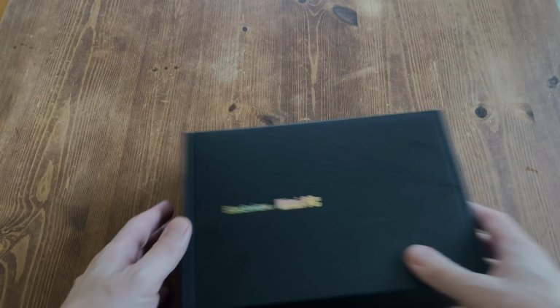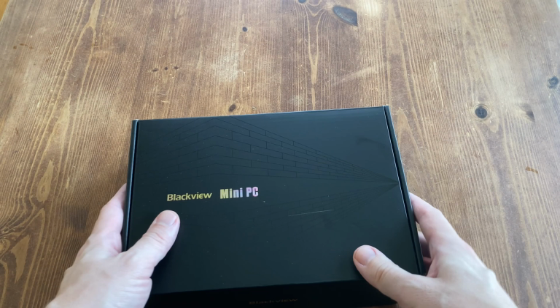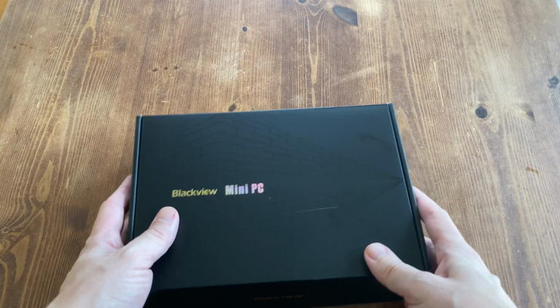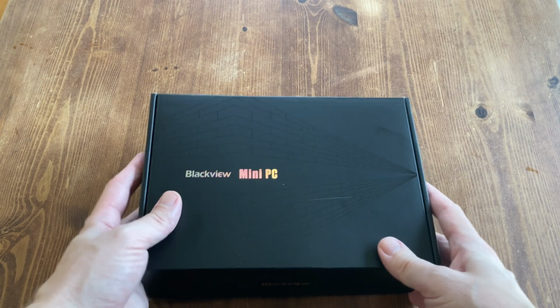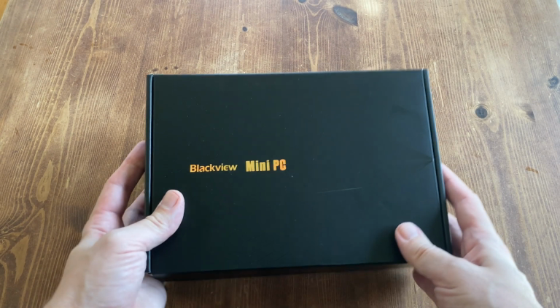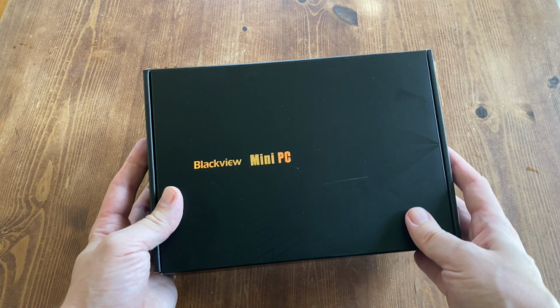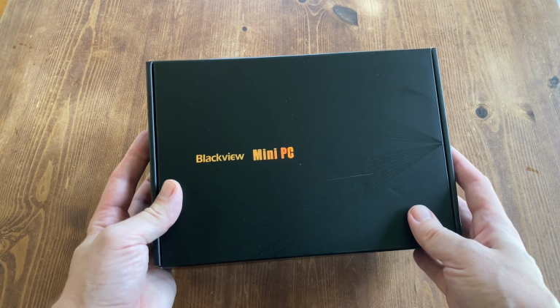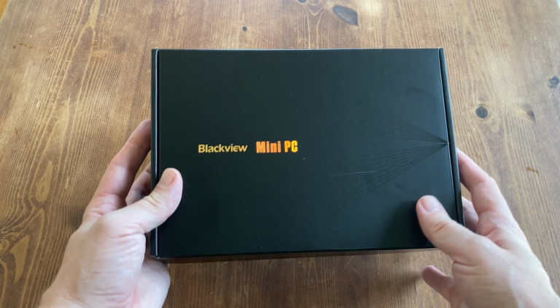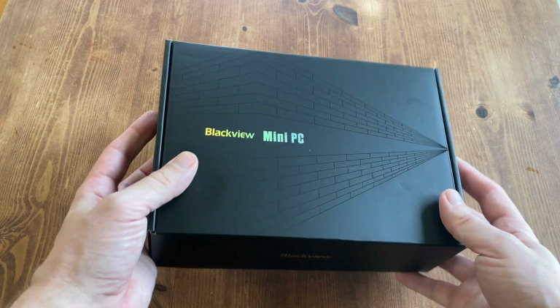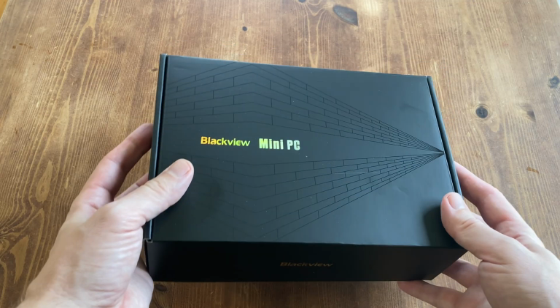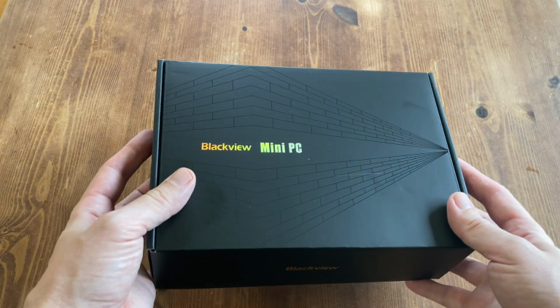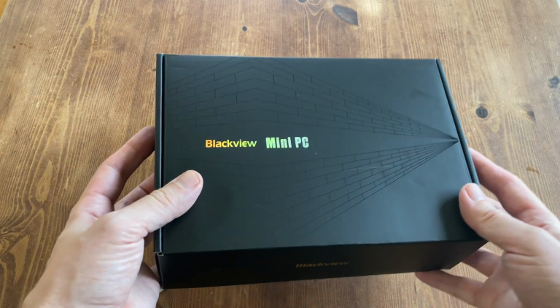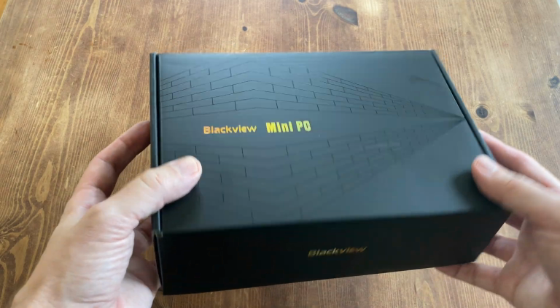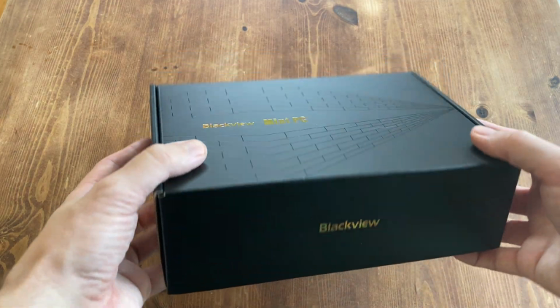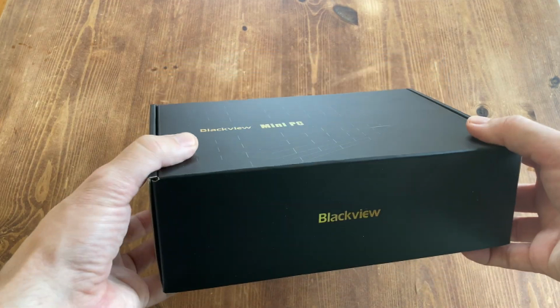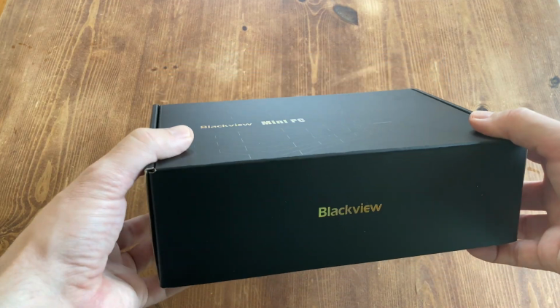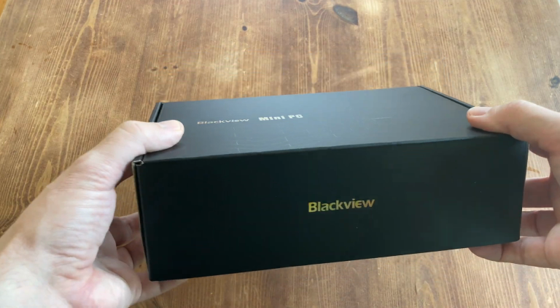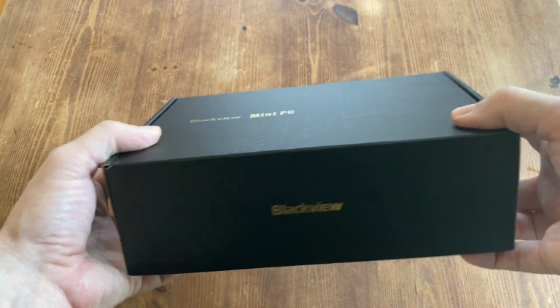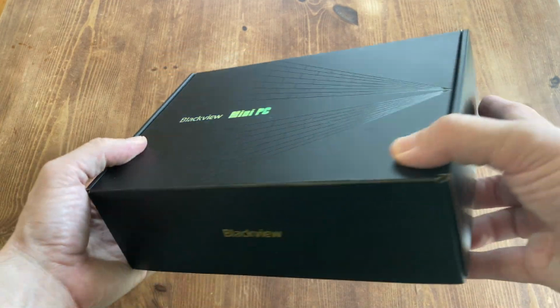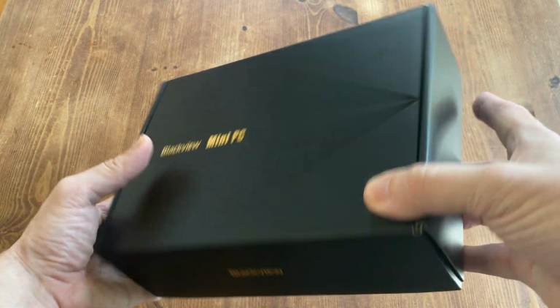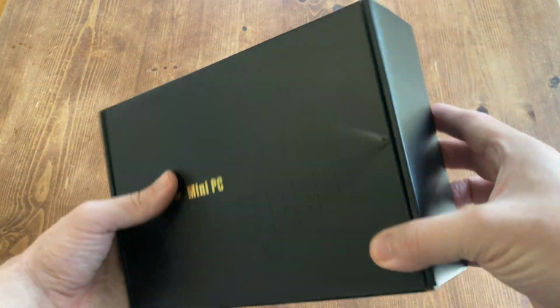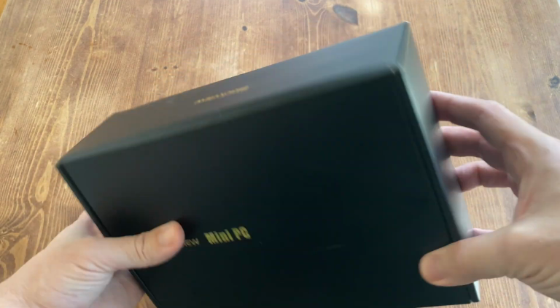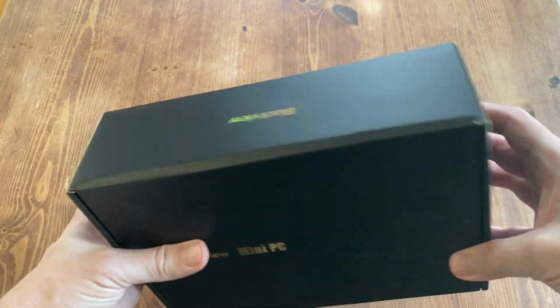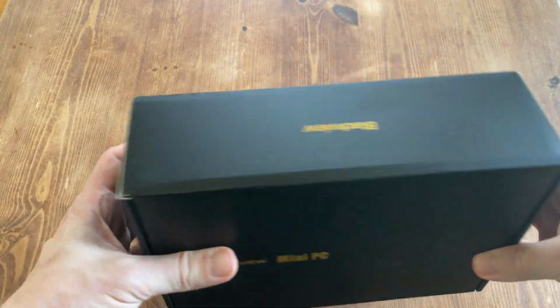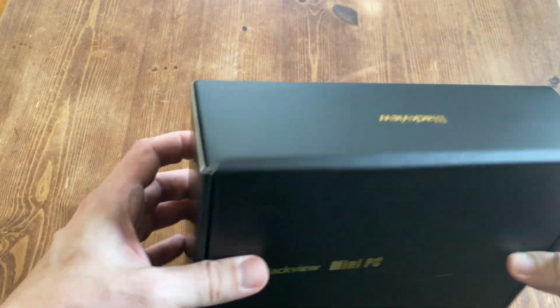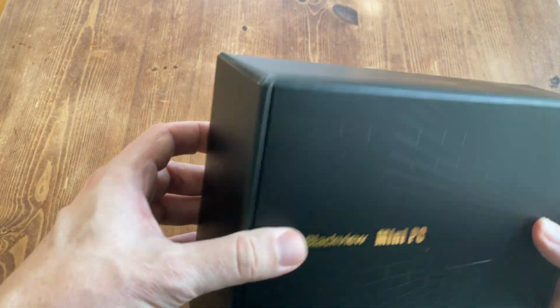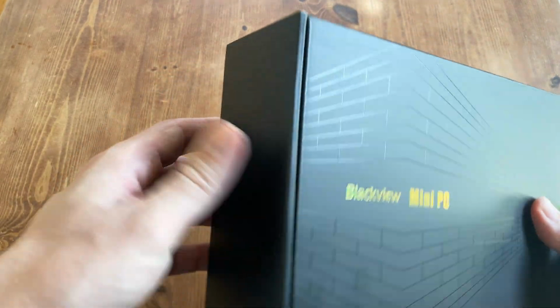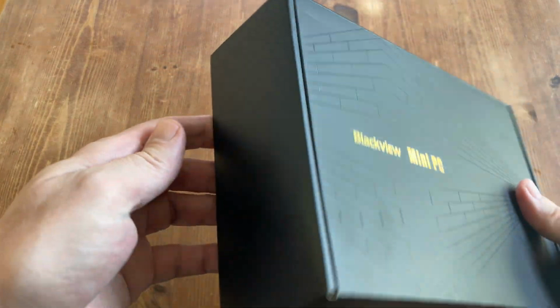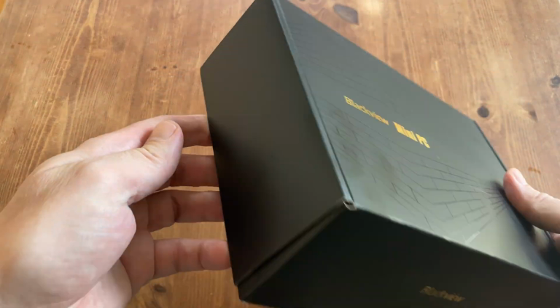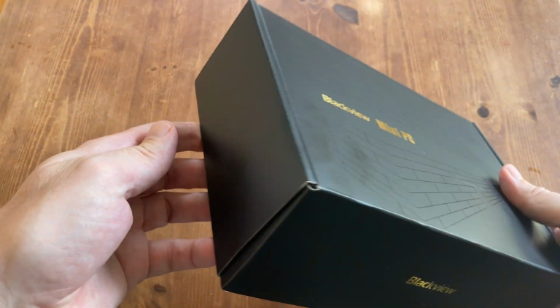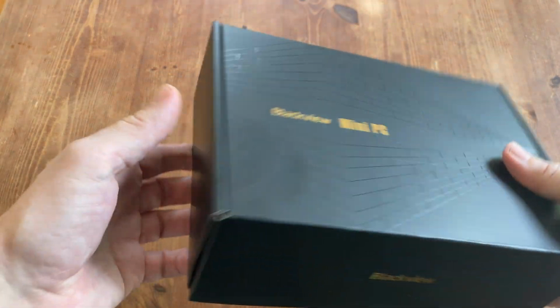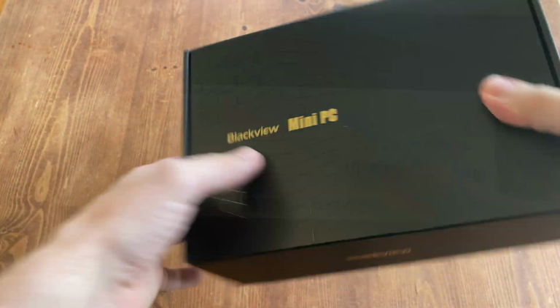So here it is, the Blackview mini PC. No cash has been exchanged, and all thoughts and opinions are our own.